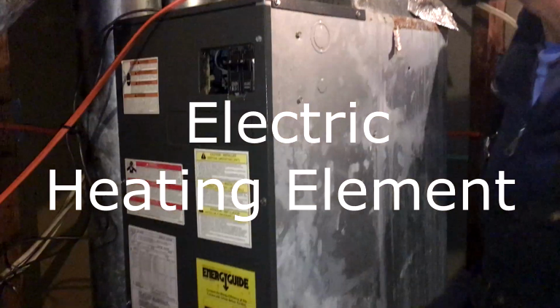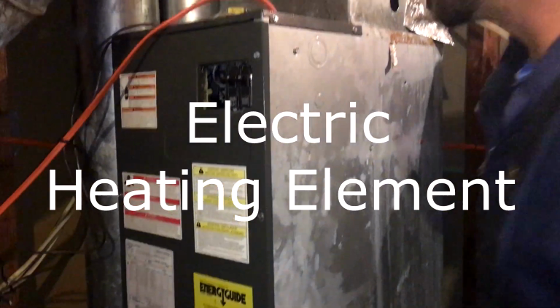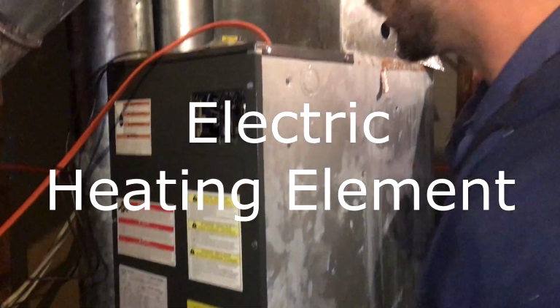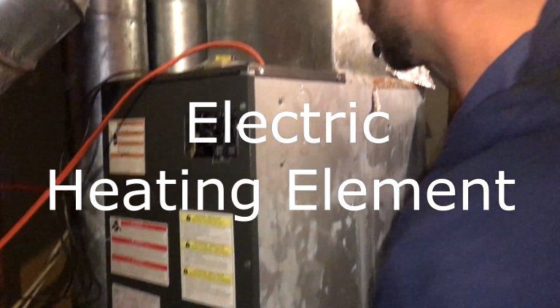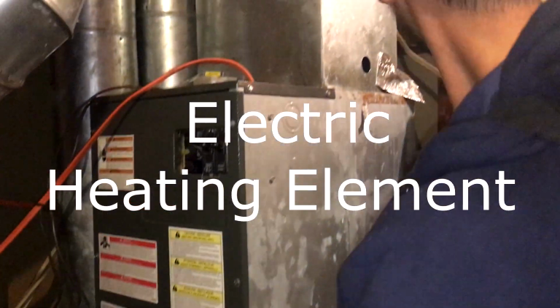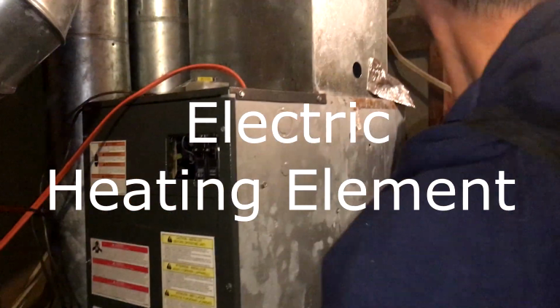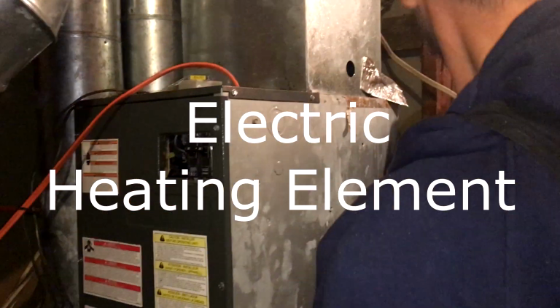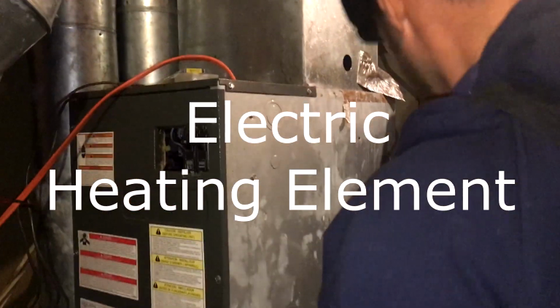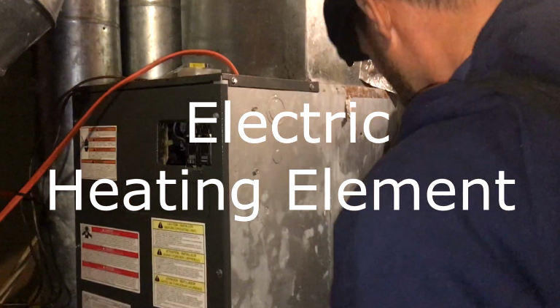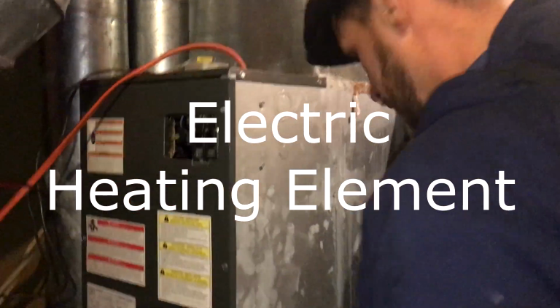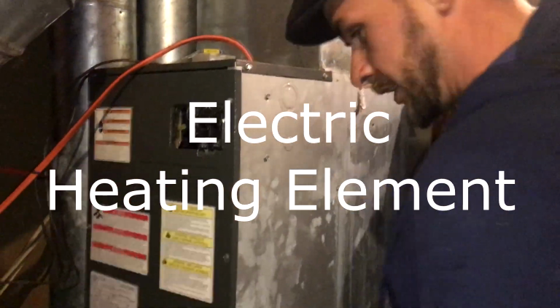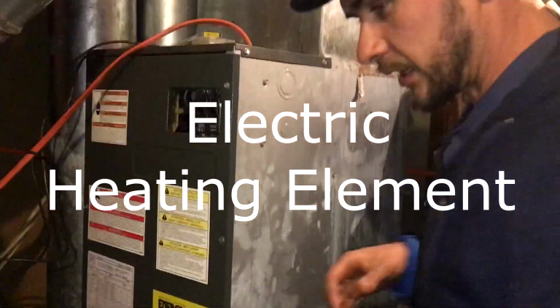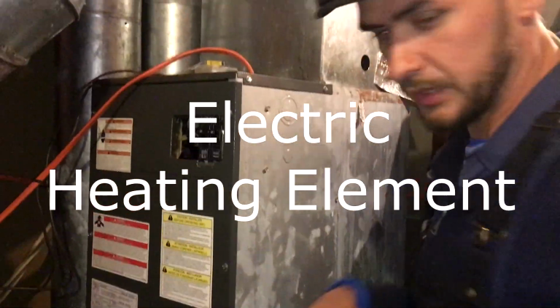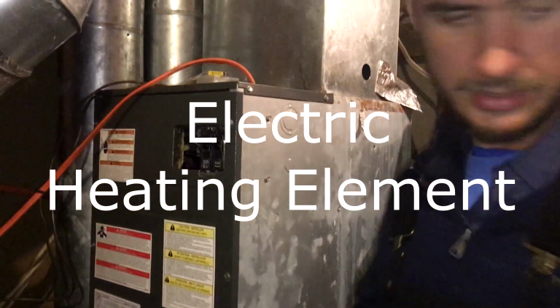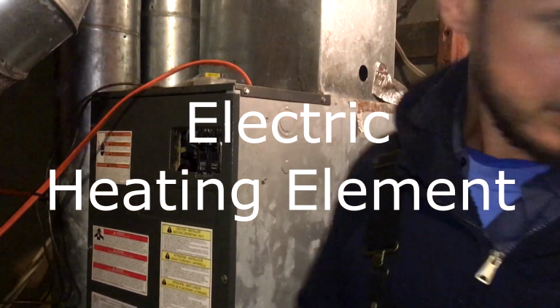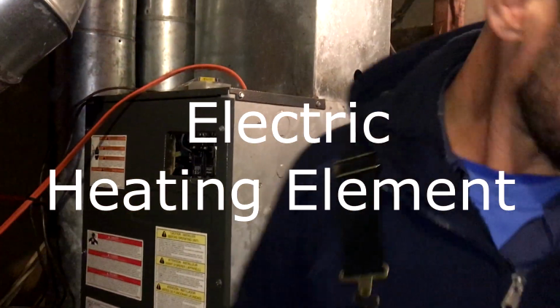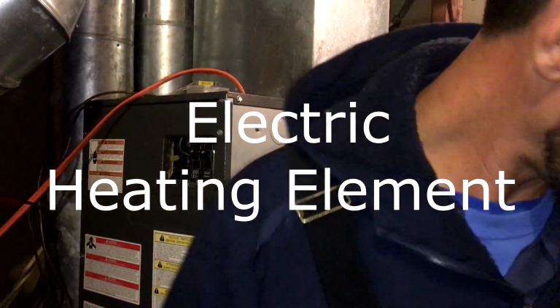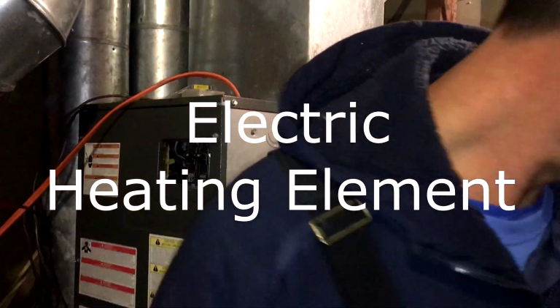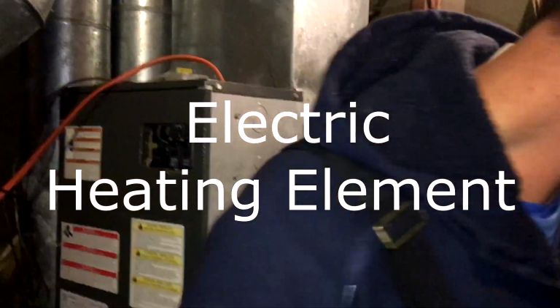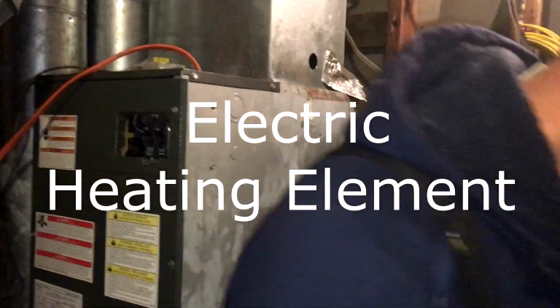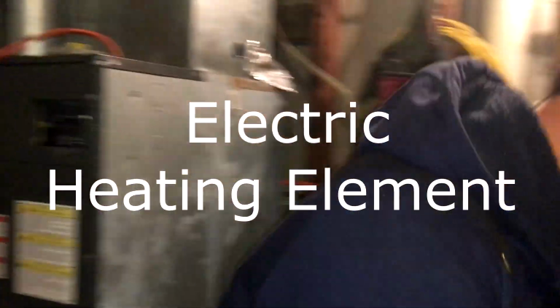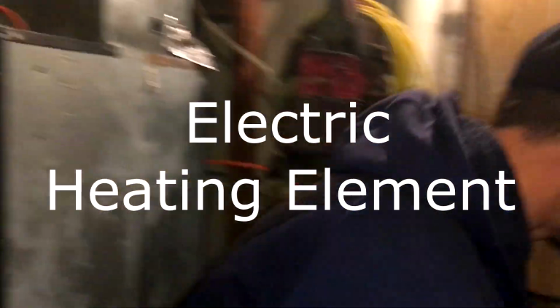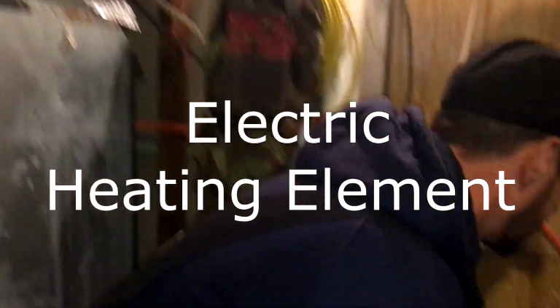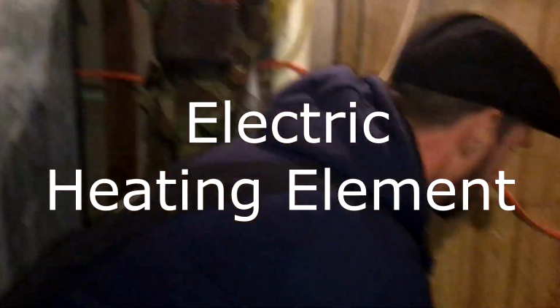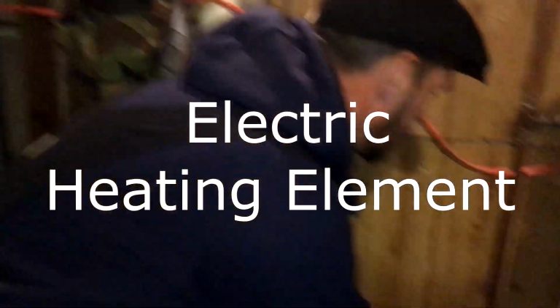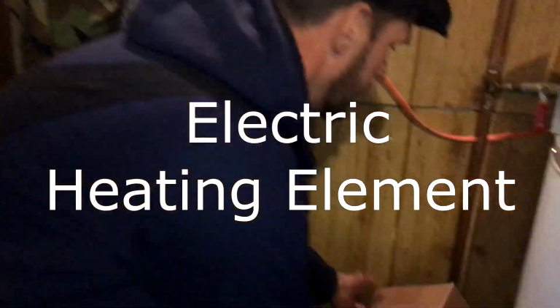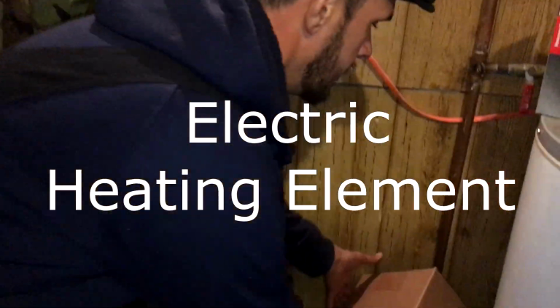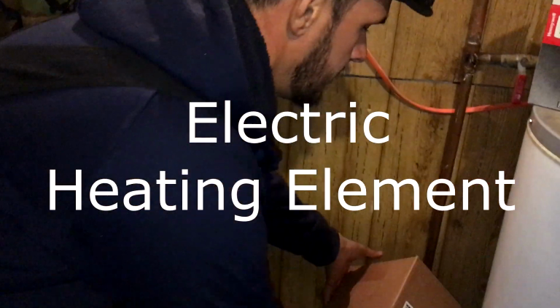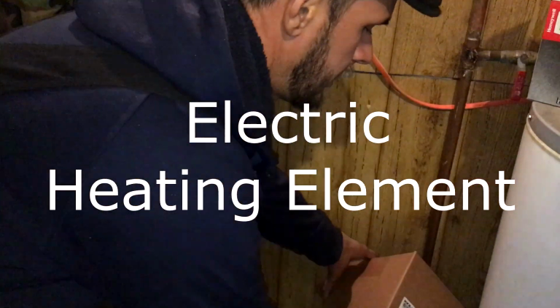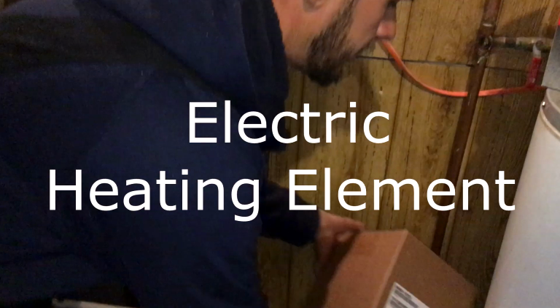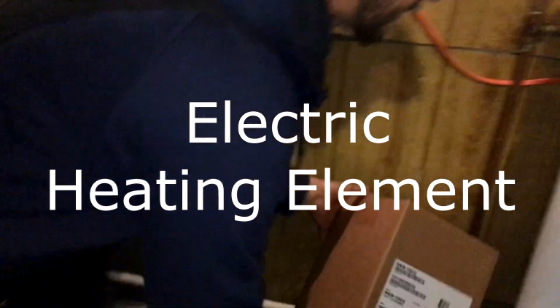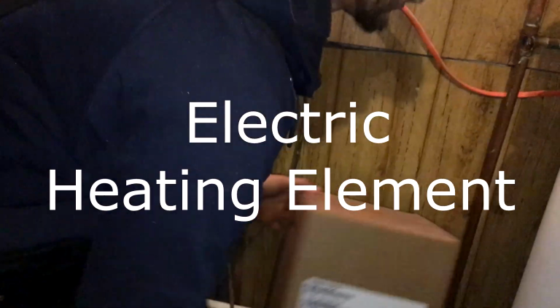All right, we're going to change out the heat pack on this air handler.